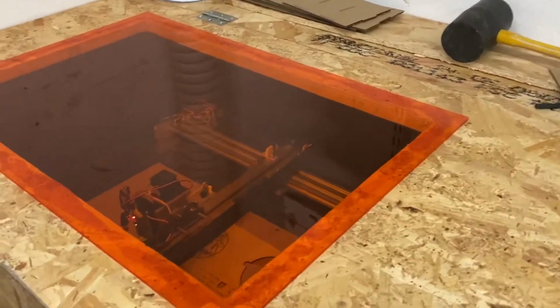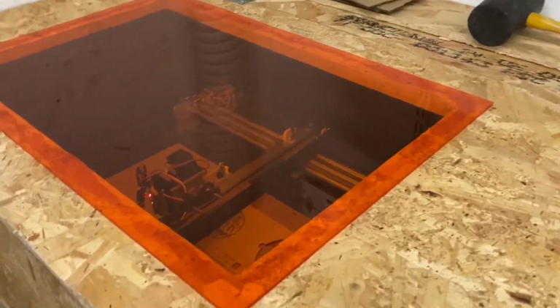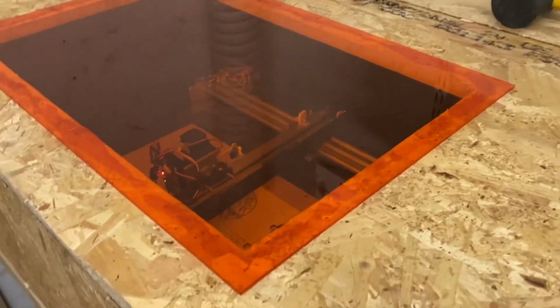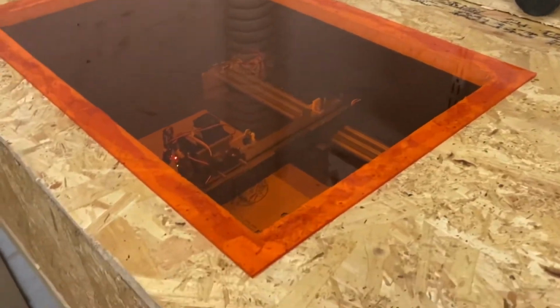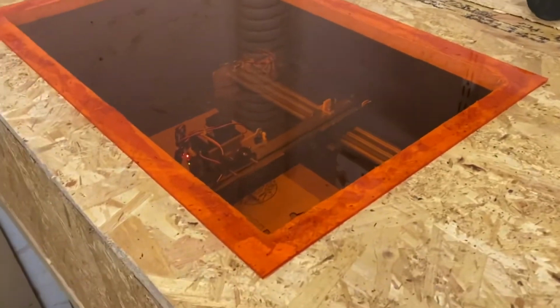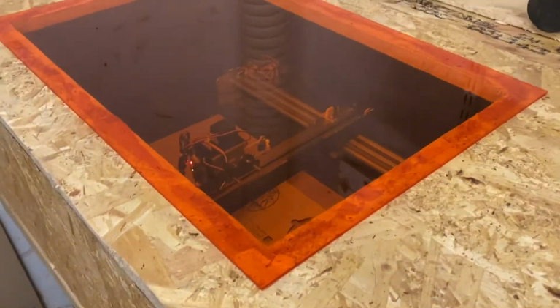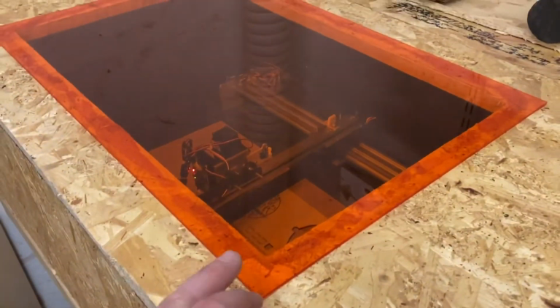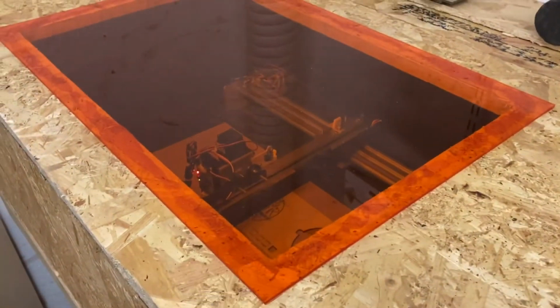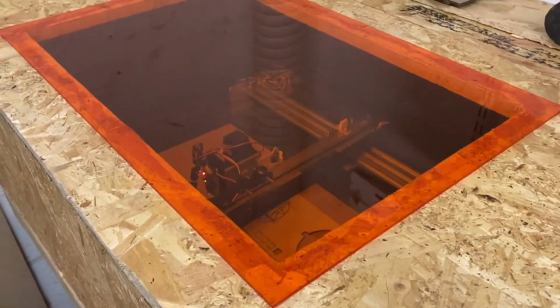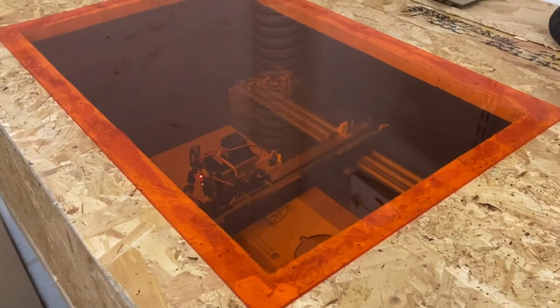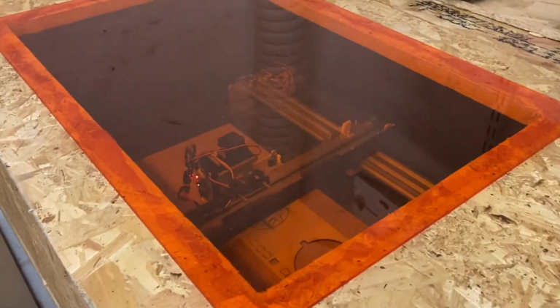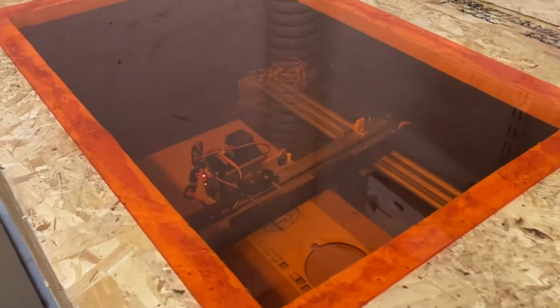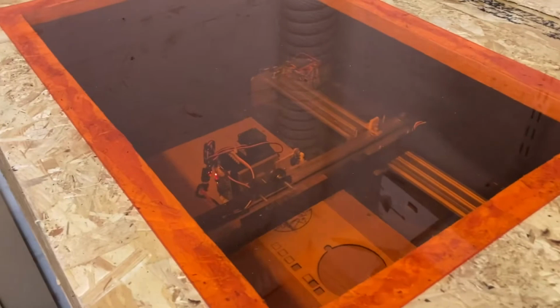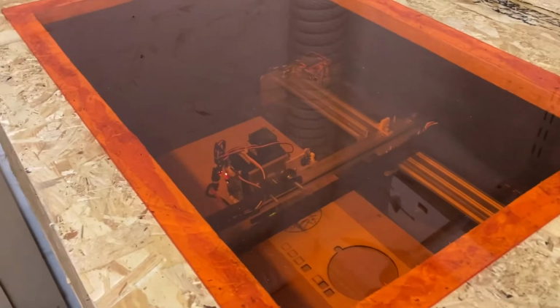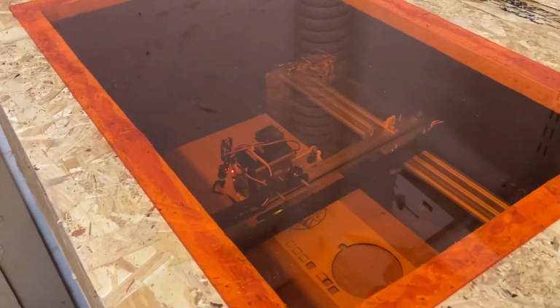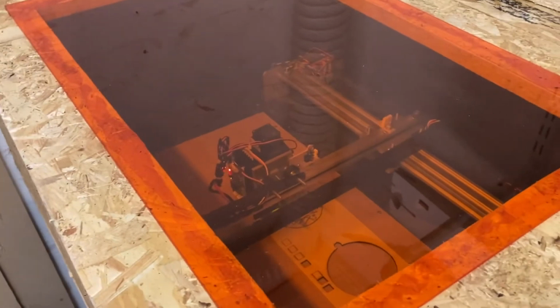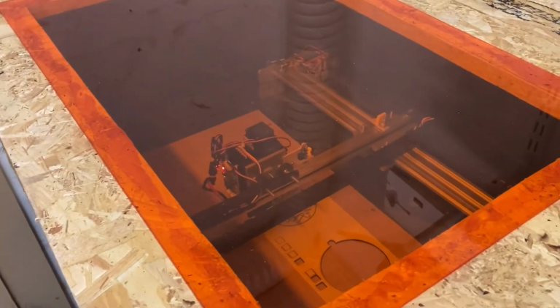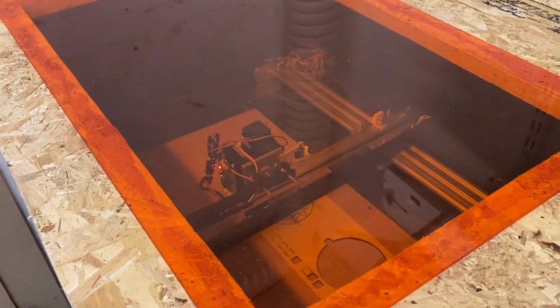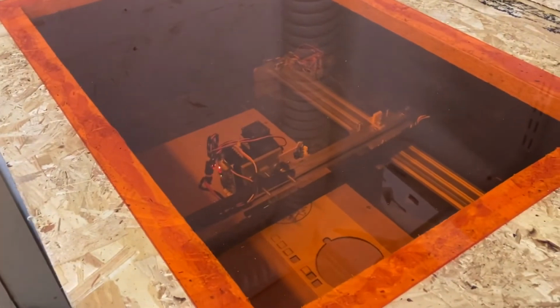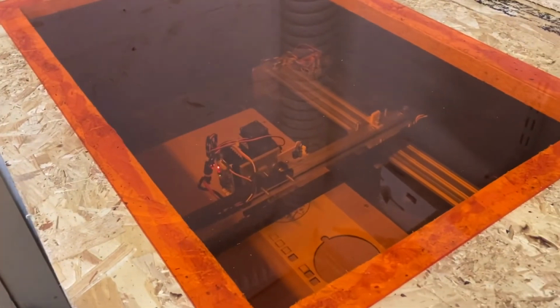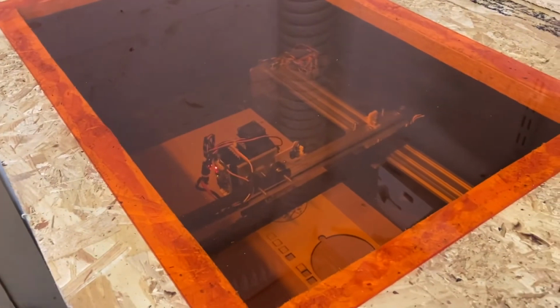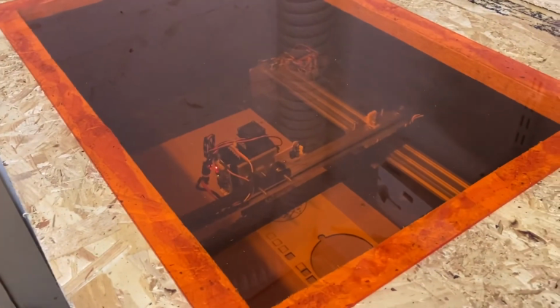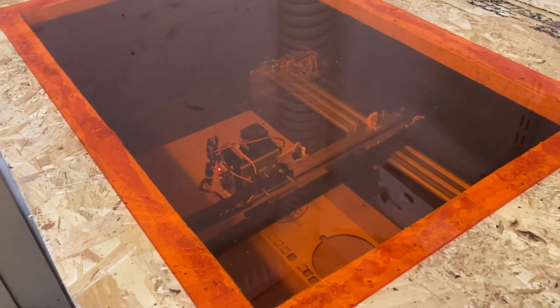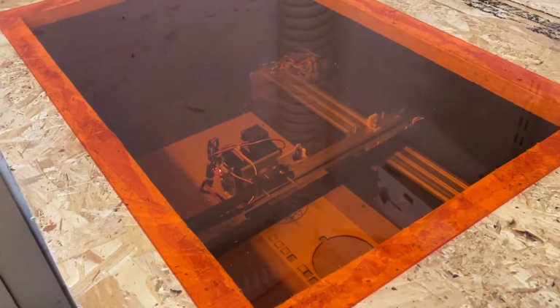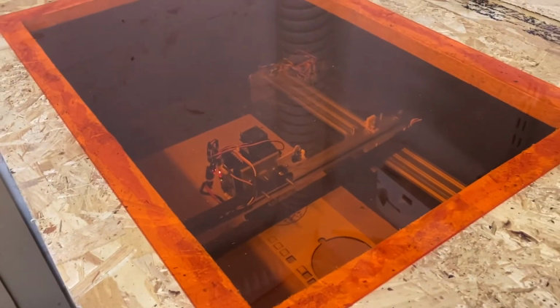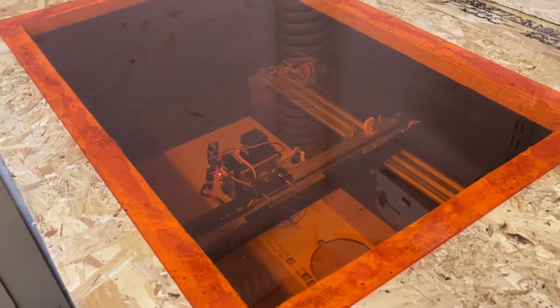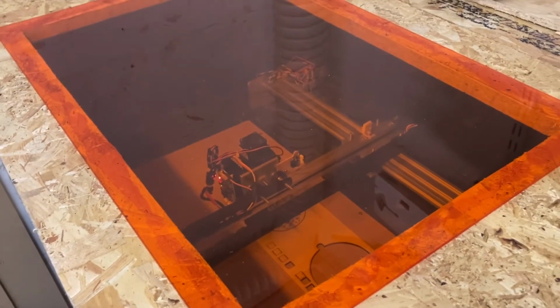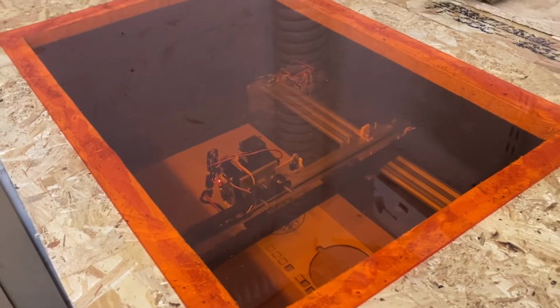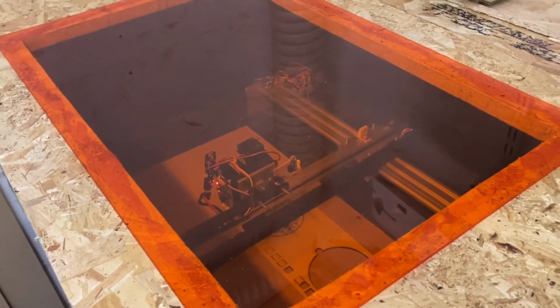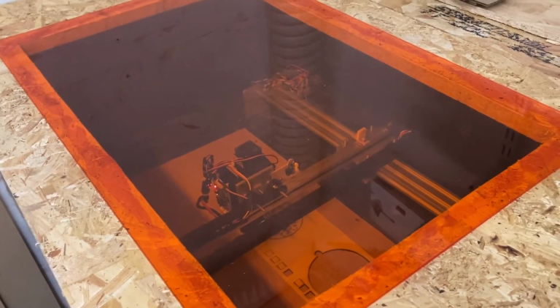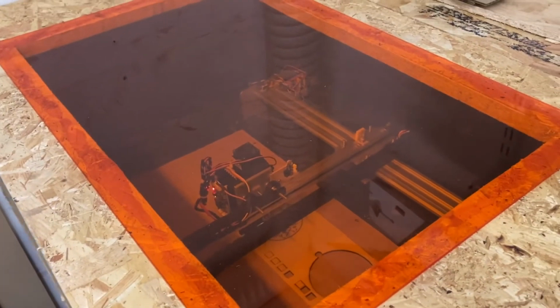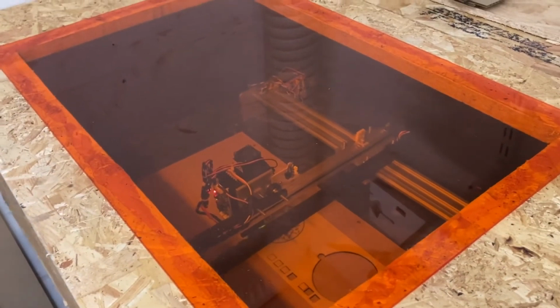Obviously the orange is really good at protecting from the laser light coming out, but you've still got to wear your safety glasses.